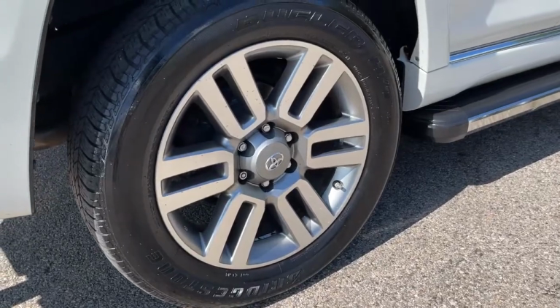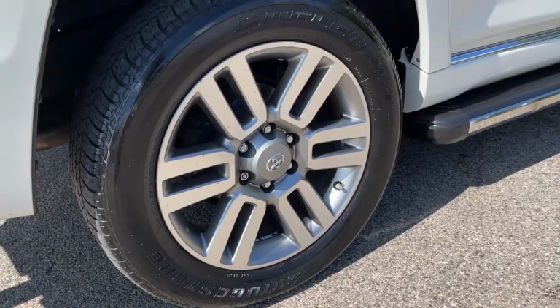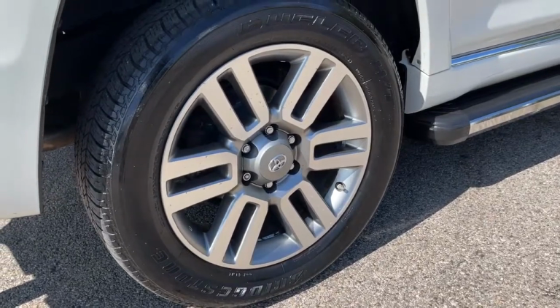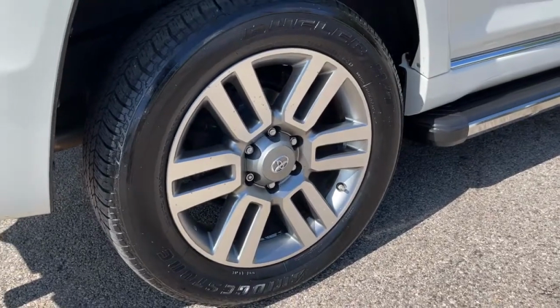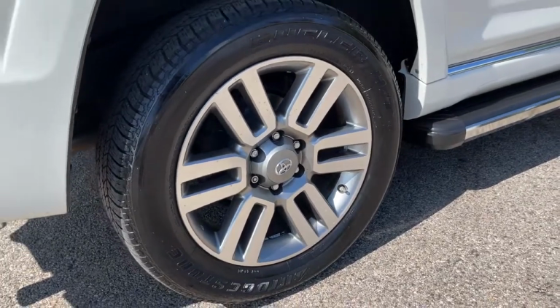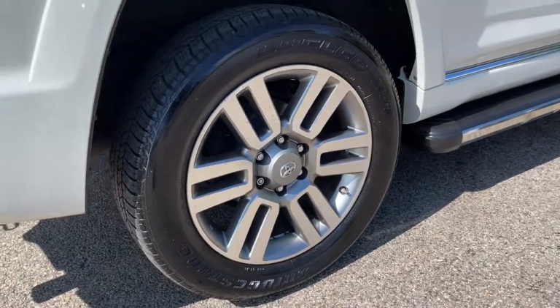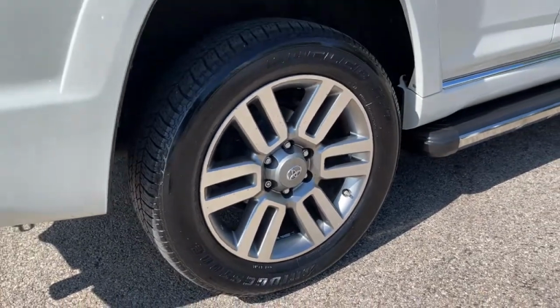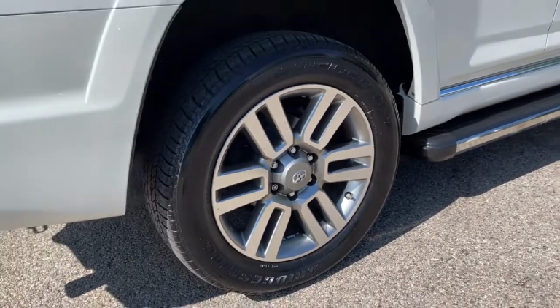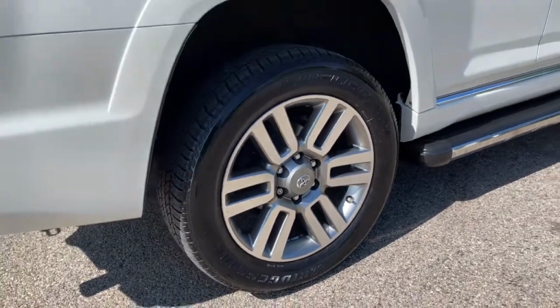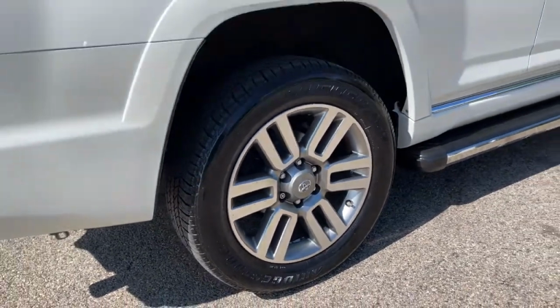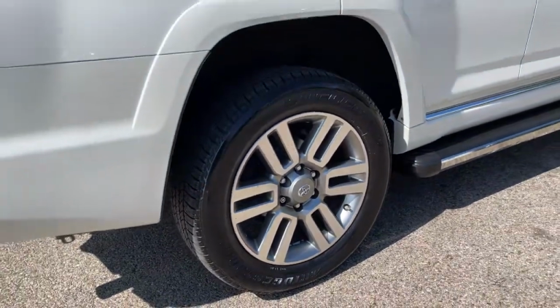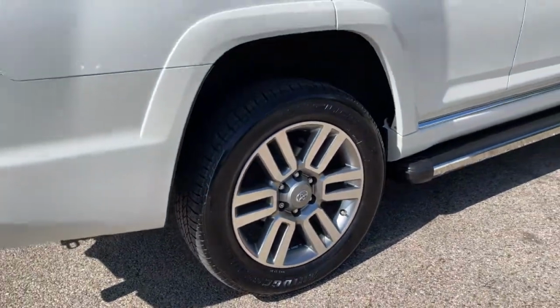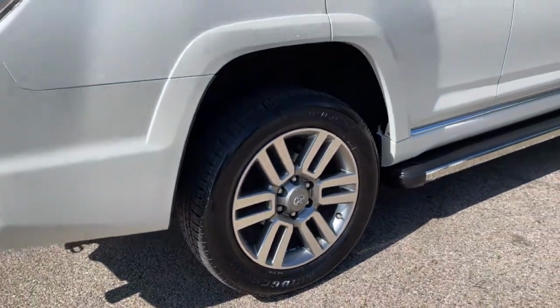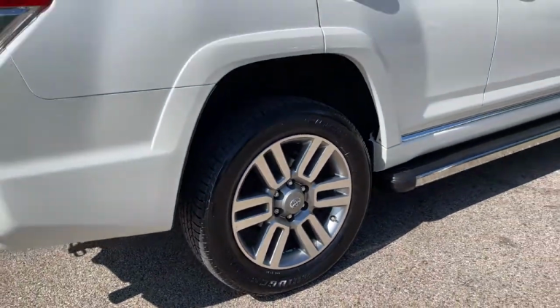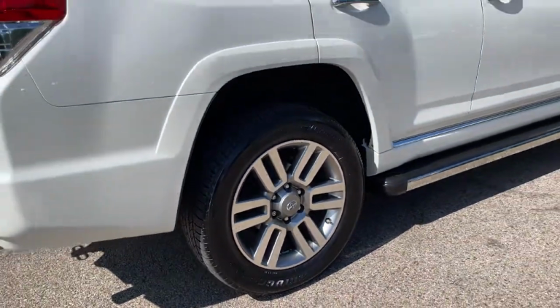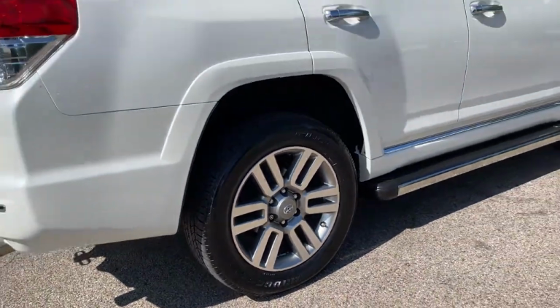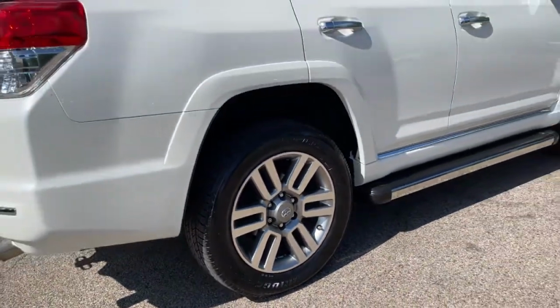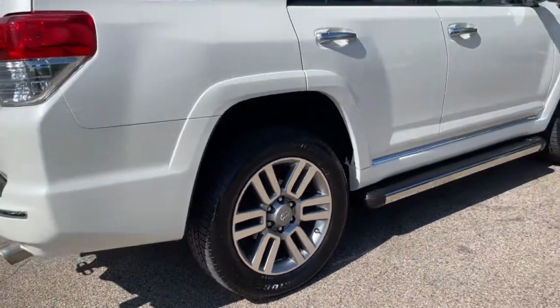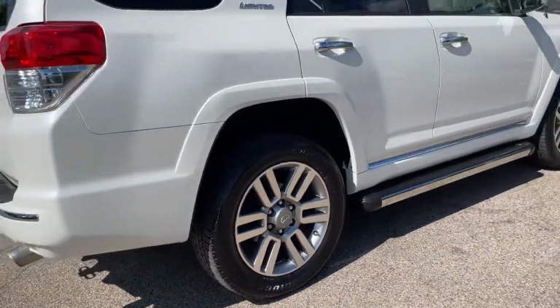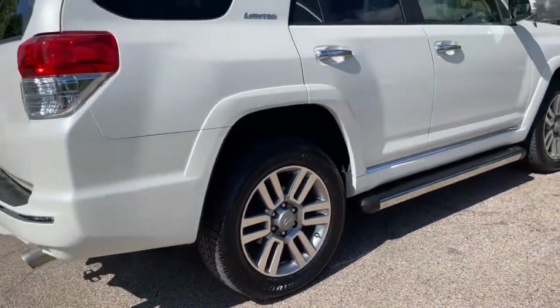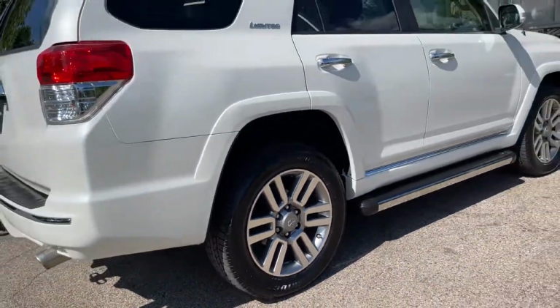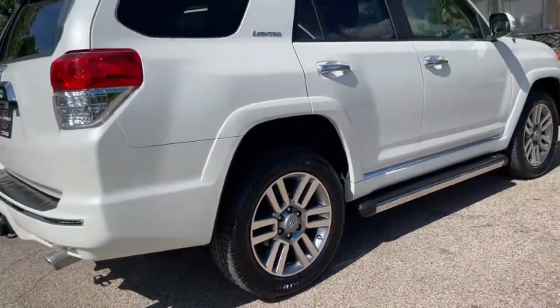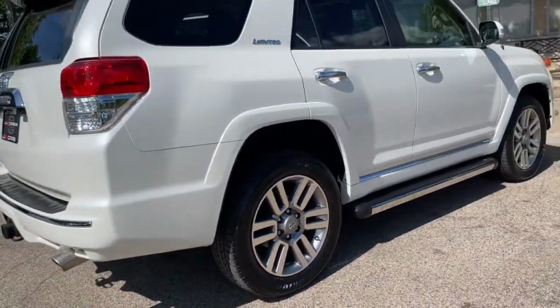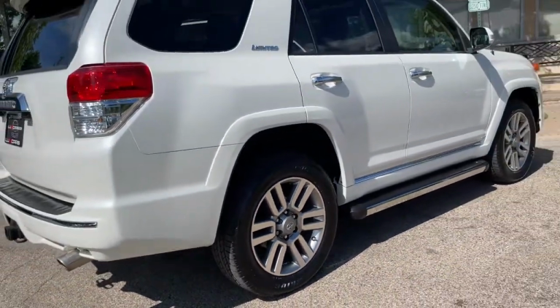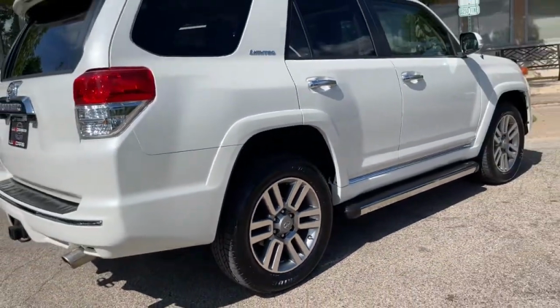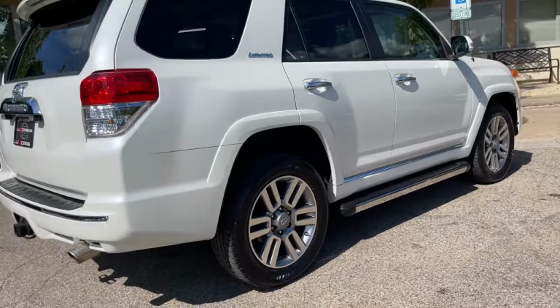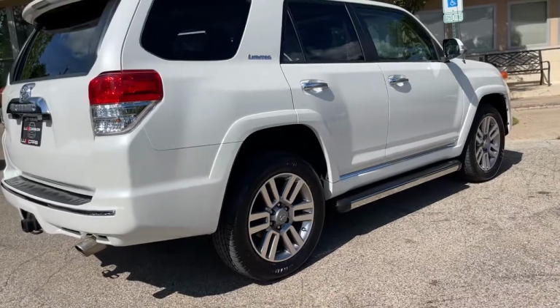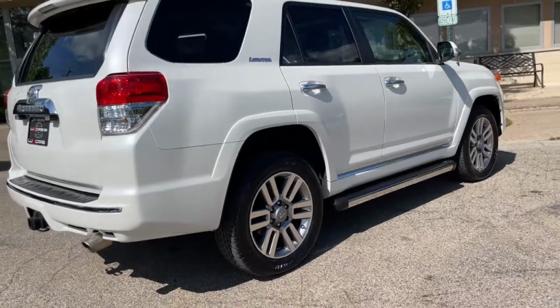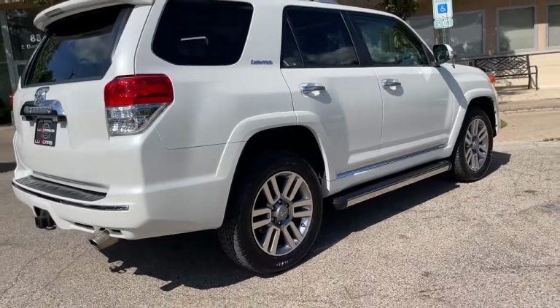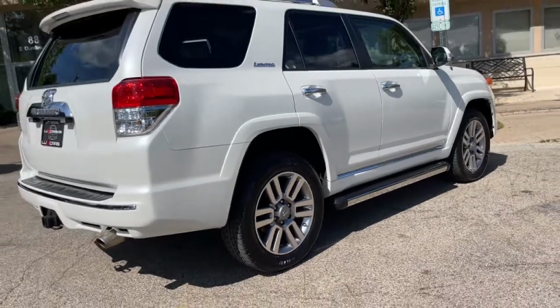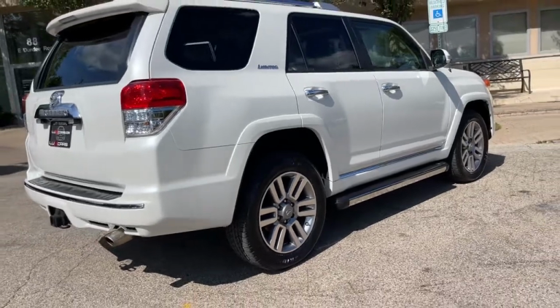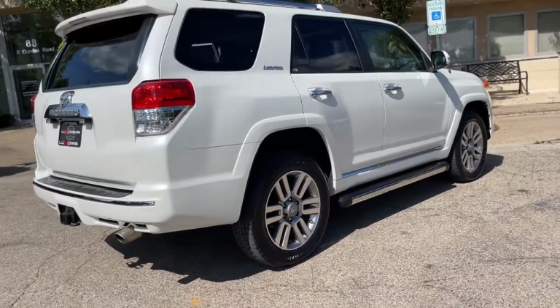No accidents. No stories. Carfax Certified. Ready for the road.